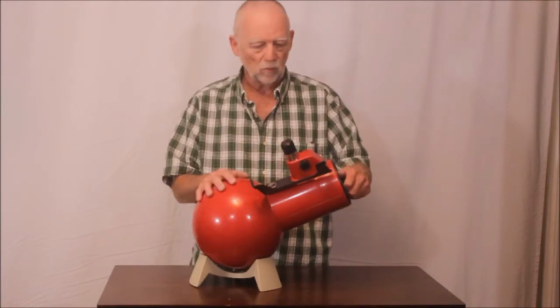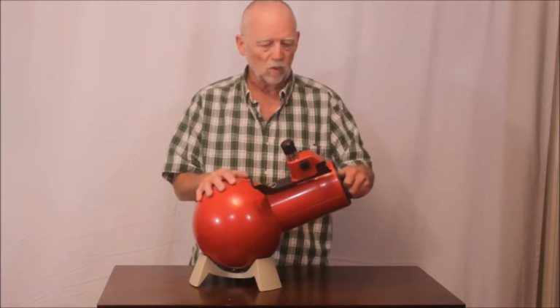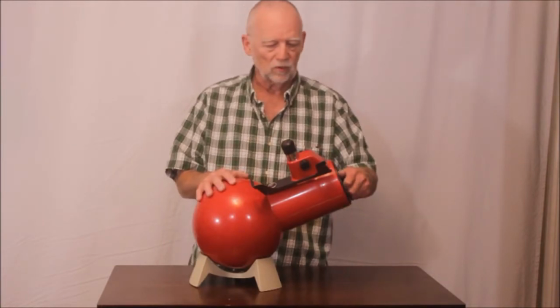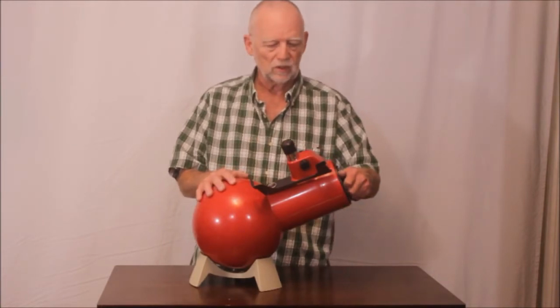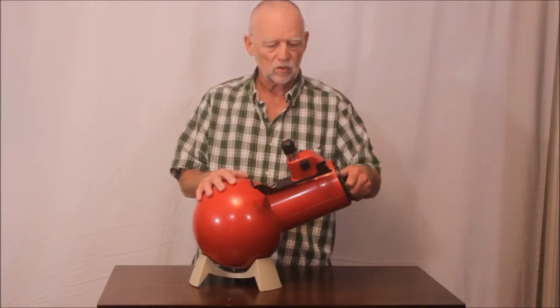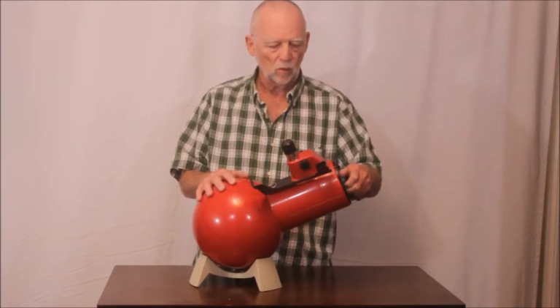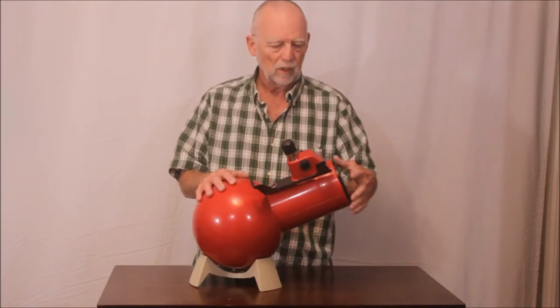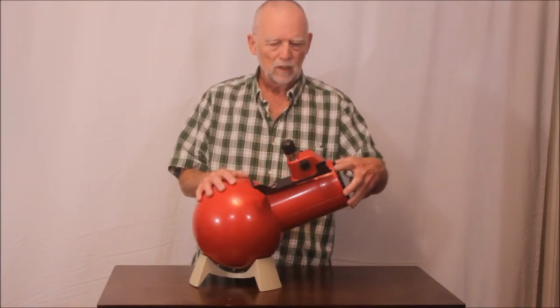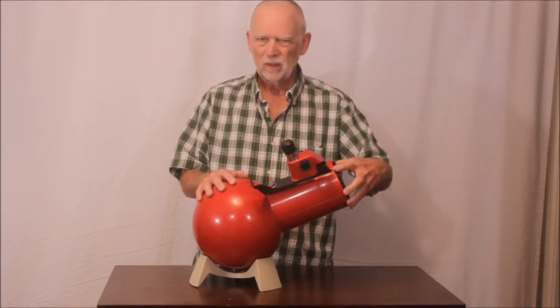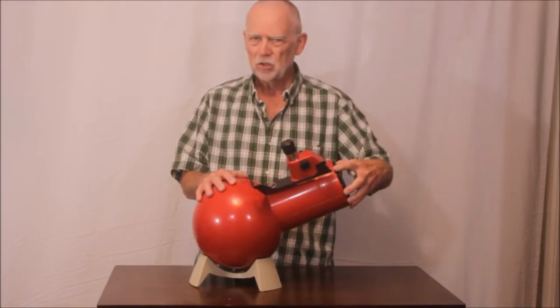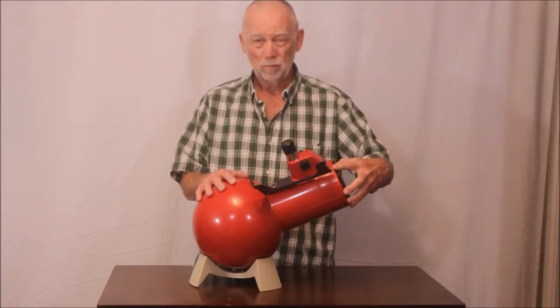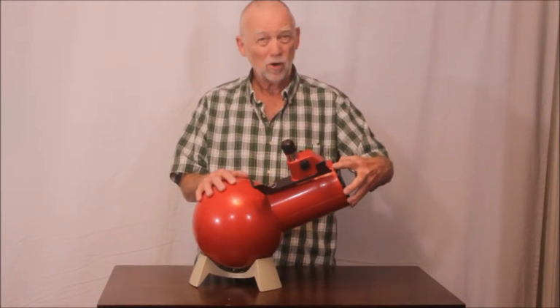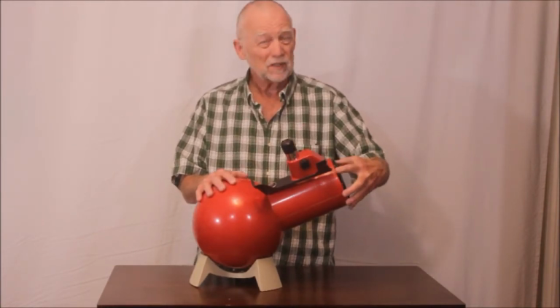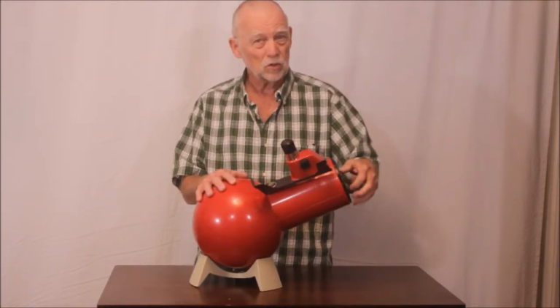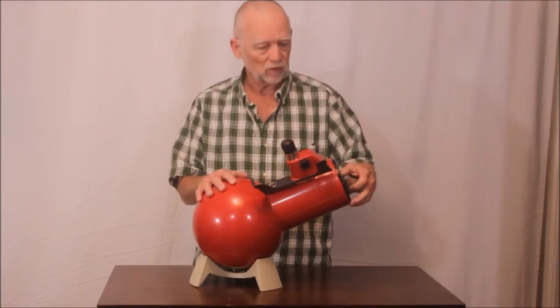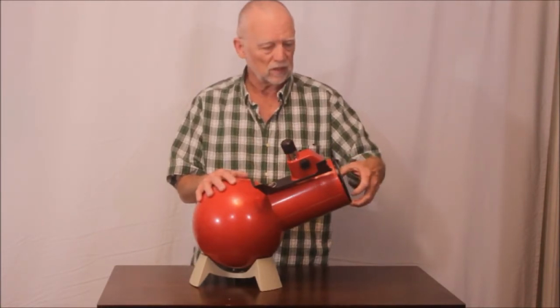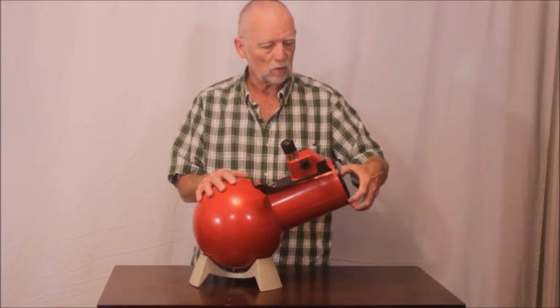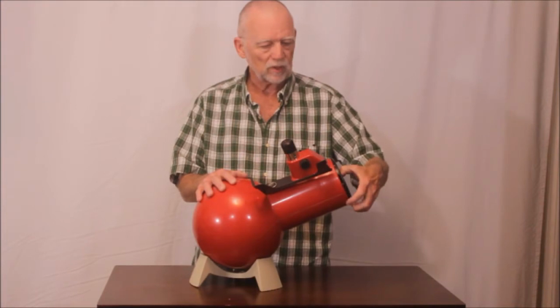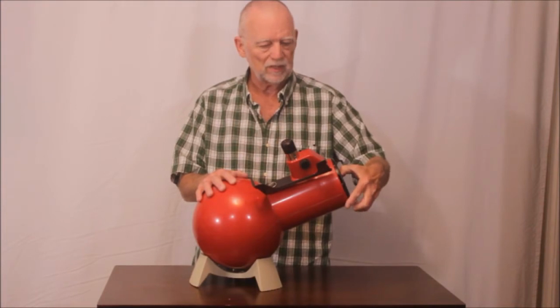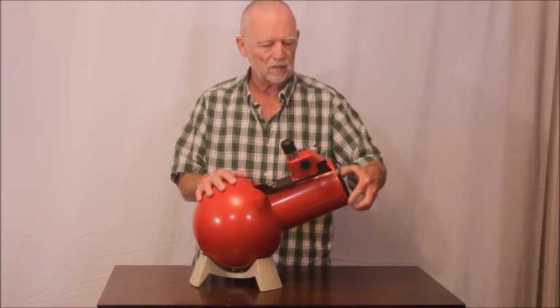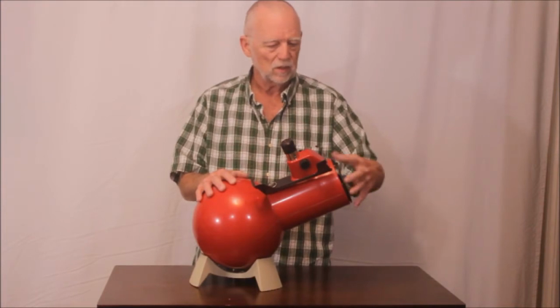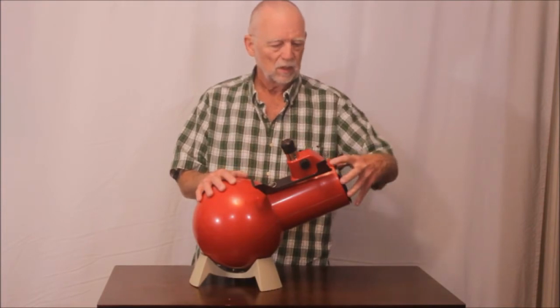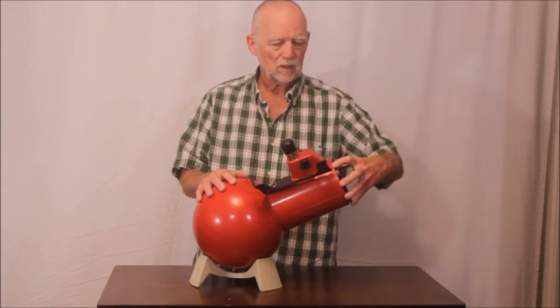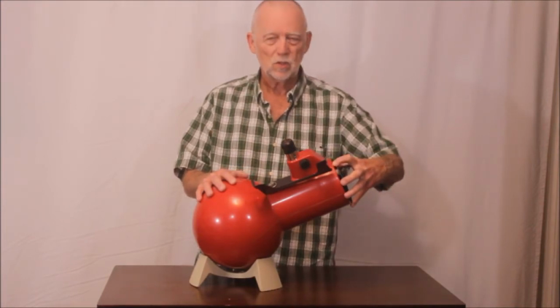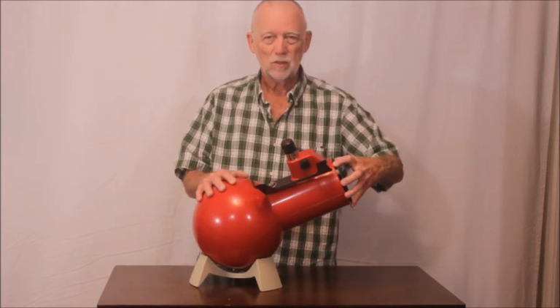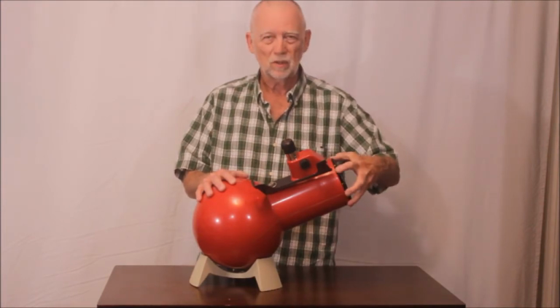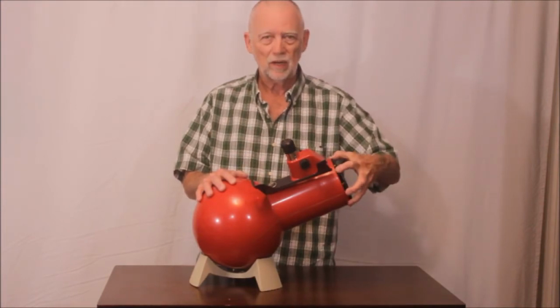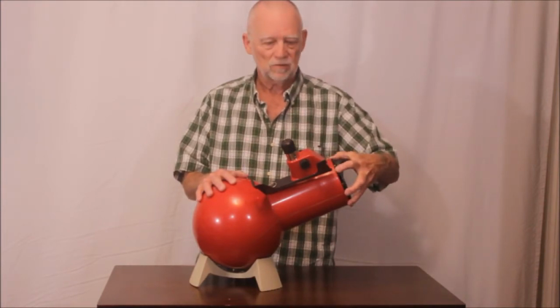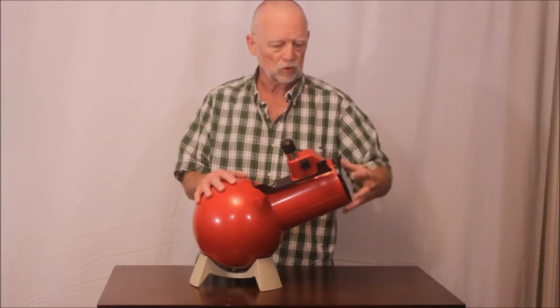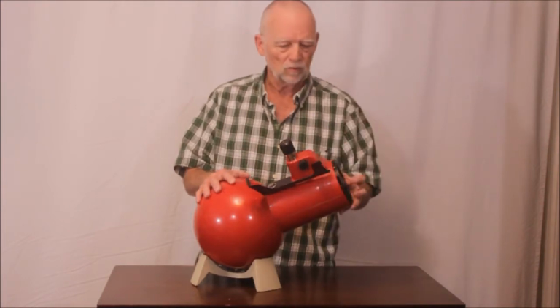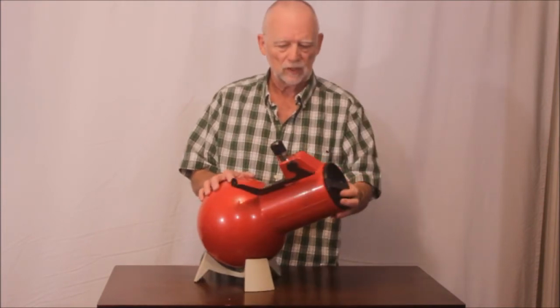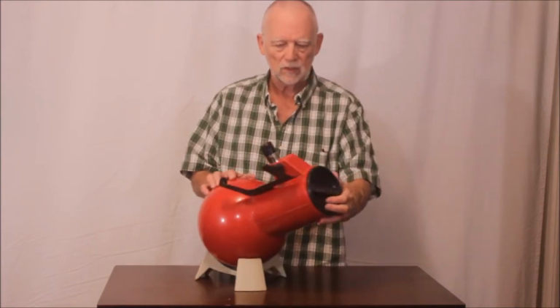It's a wonderful little telescope with a lot of charm. It's a perfect telescope for kids — I've always recommended this telescope as a great first scope for kids.